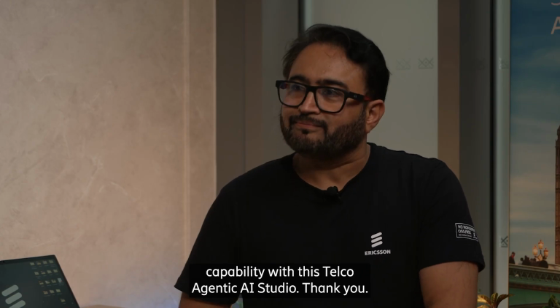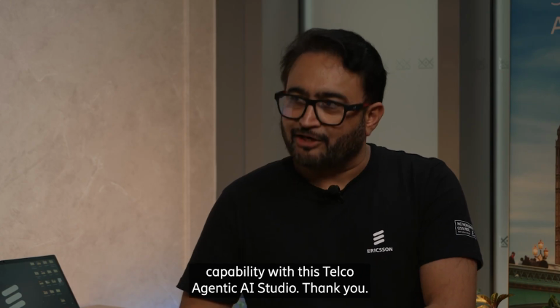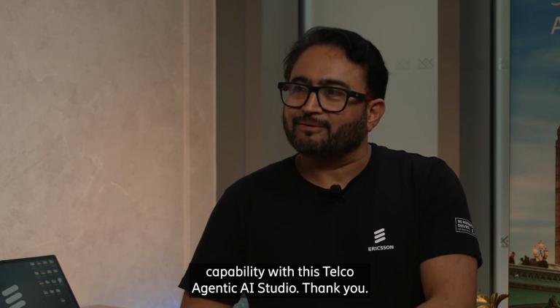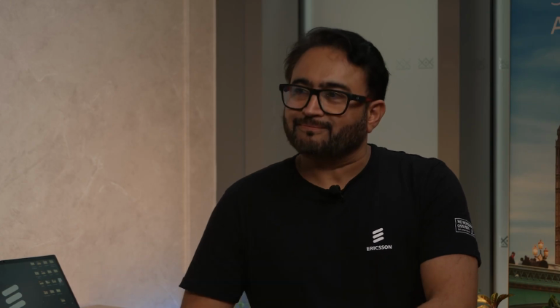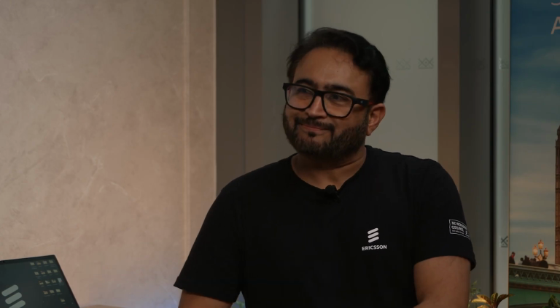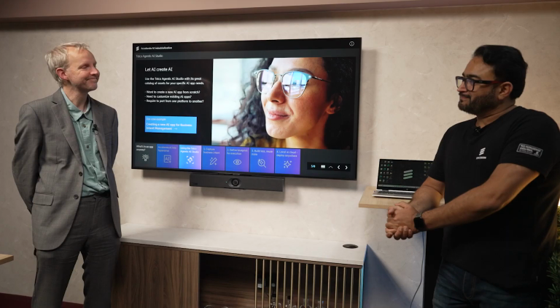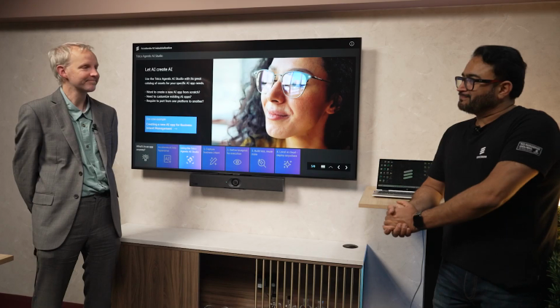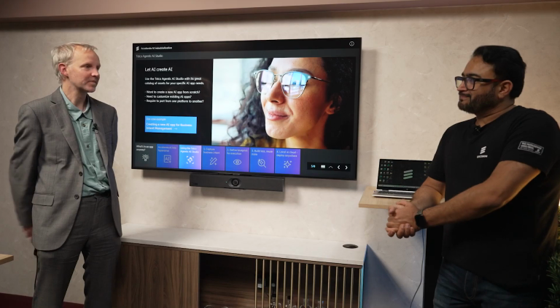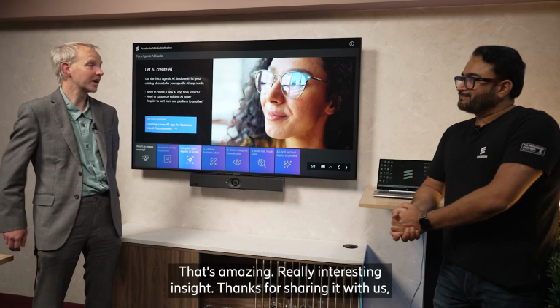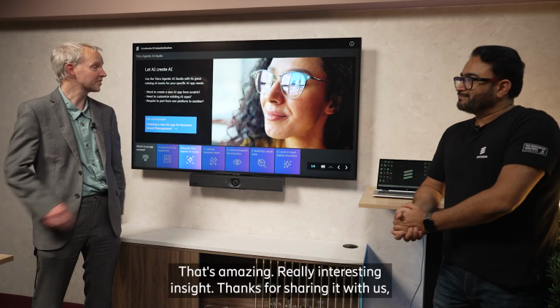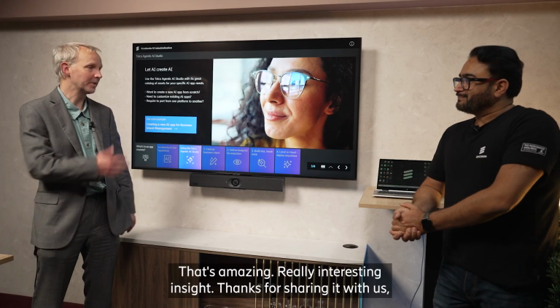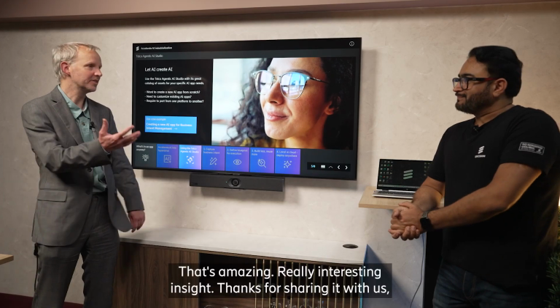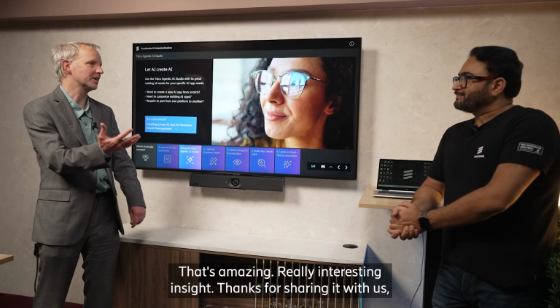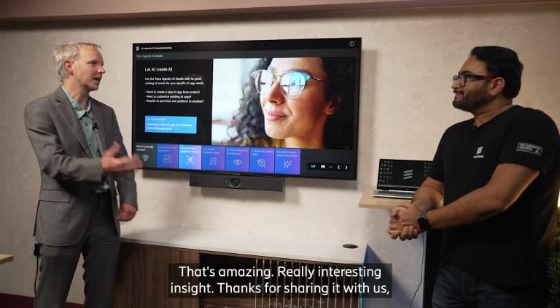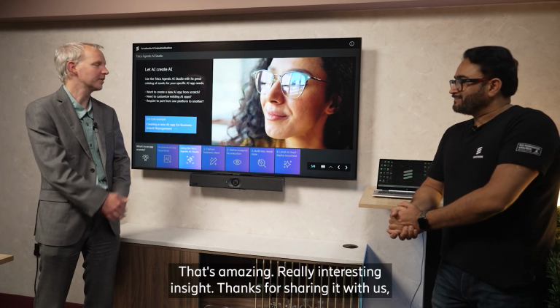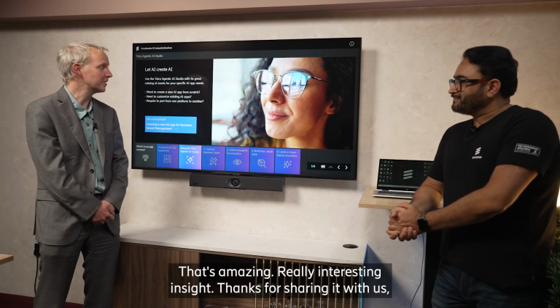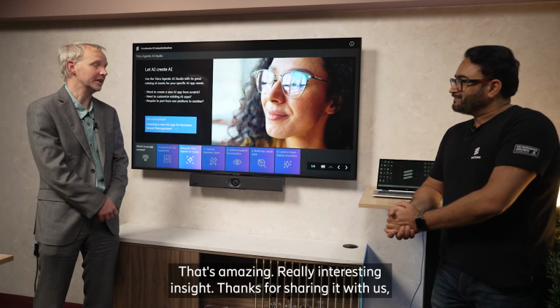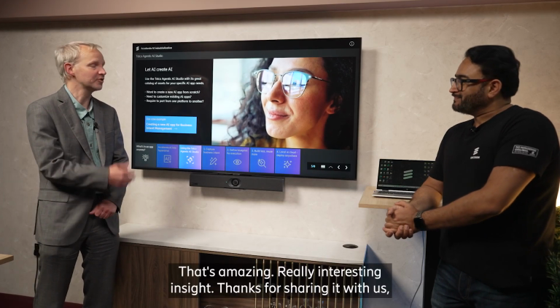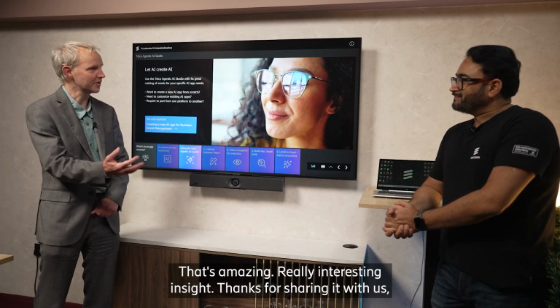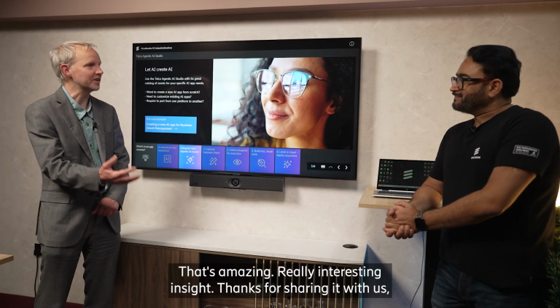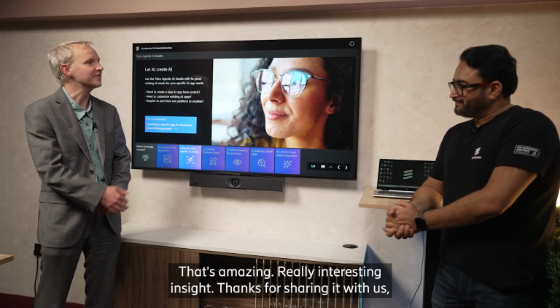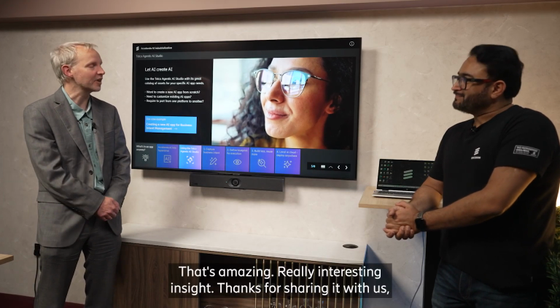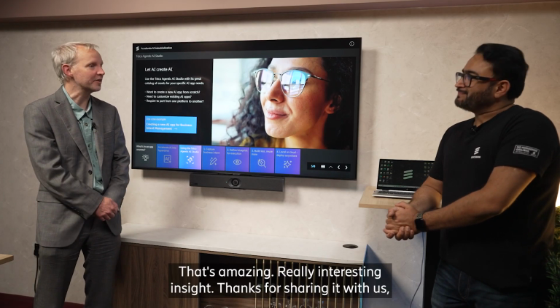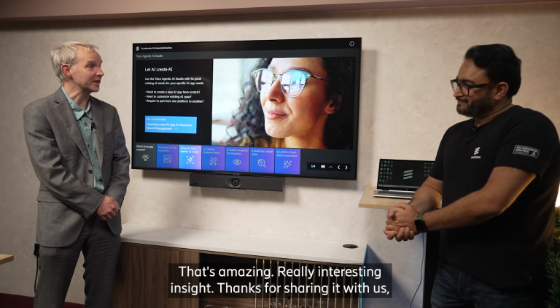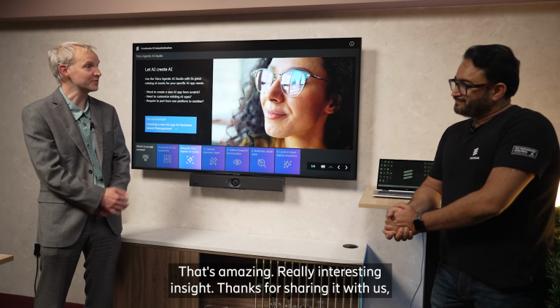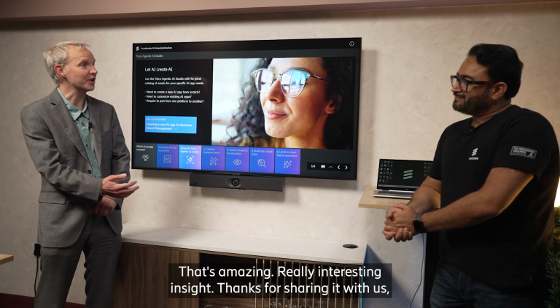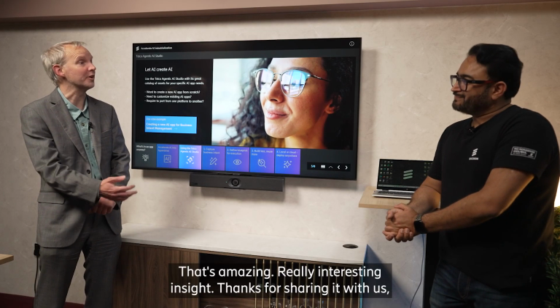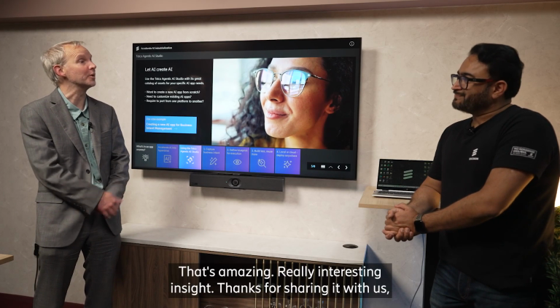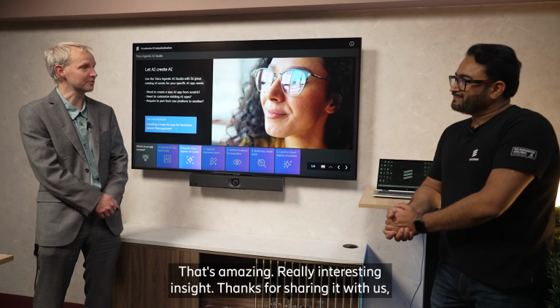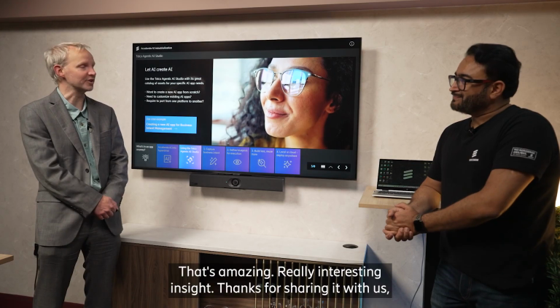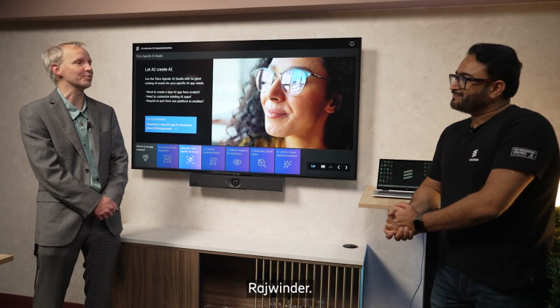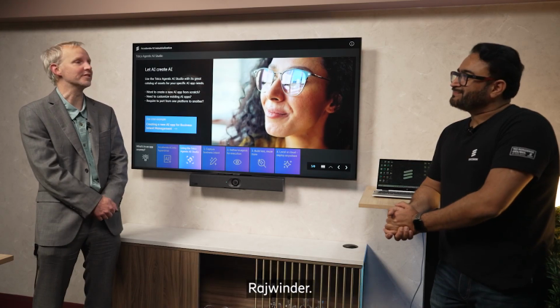Thank you. That's amazing, really interesting insight. Thanks for sharing with us, Rajwinder.